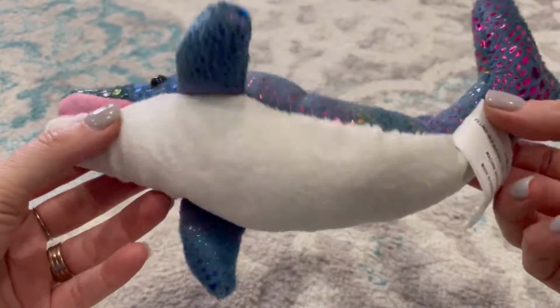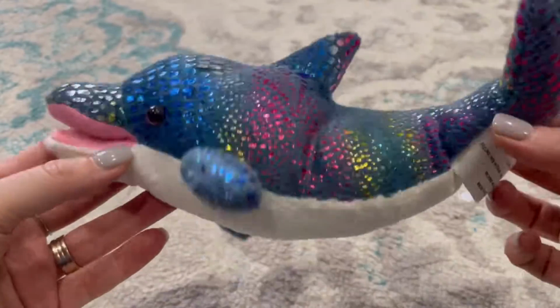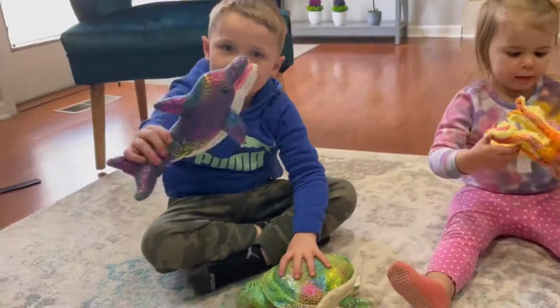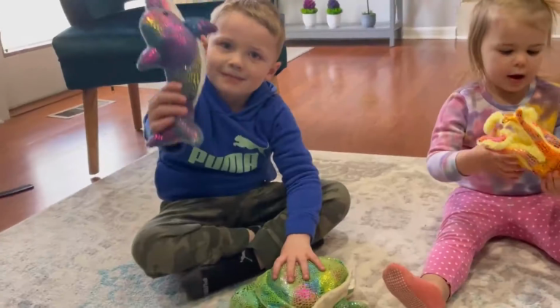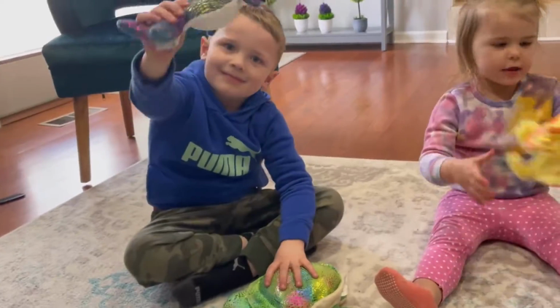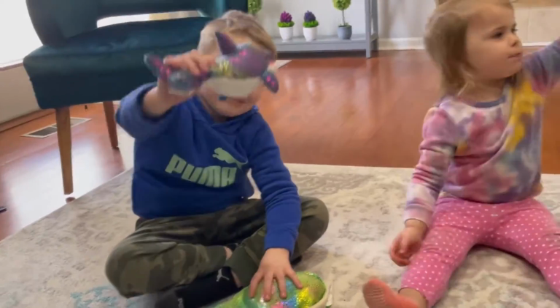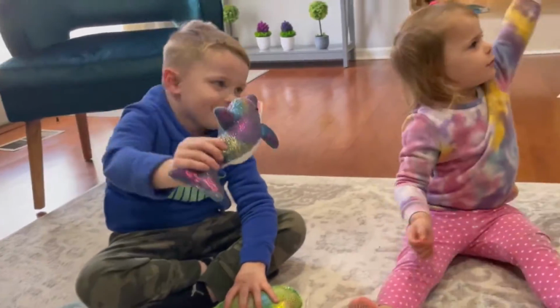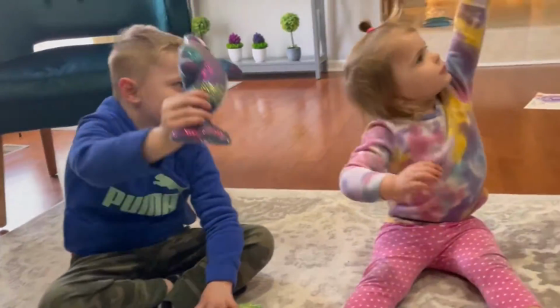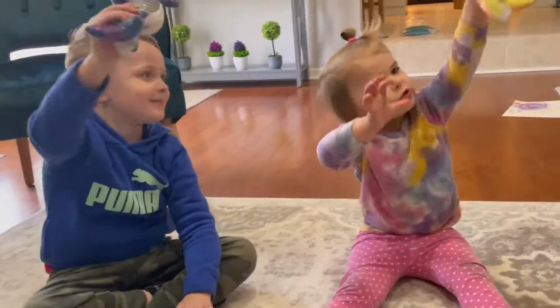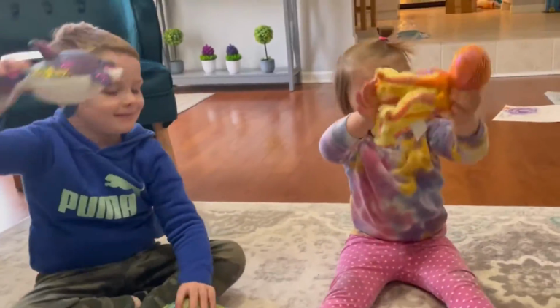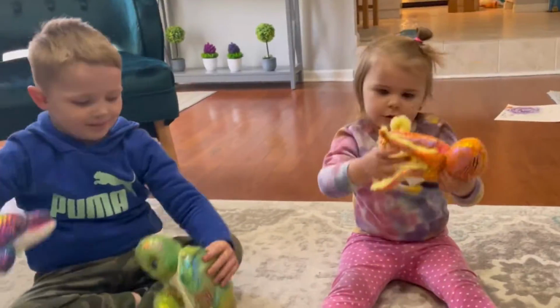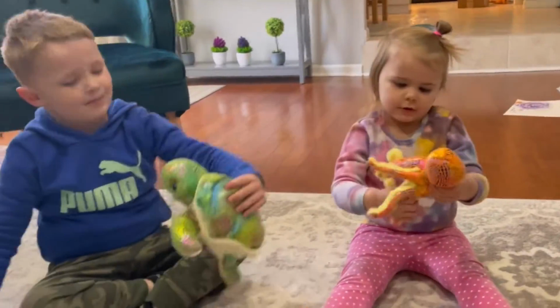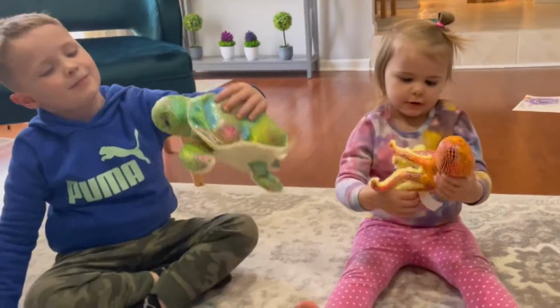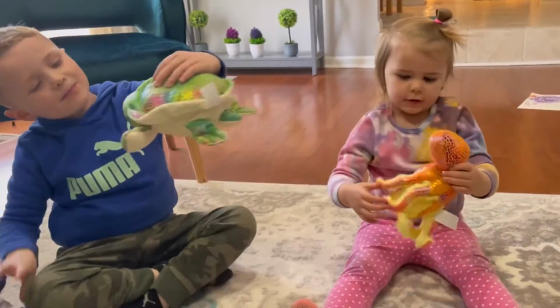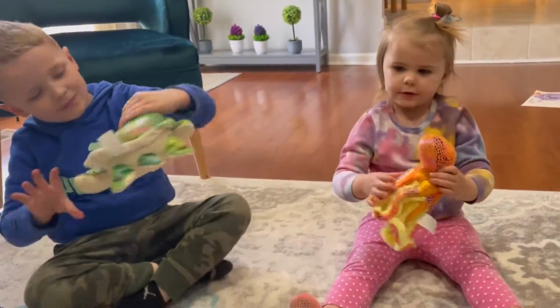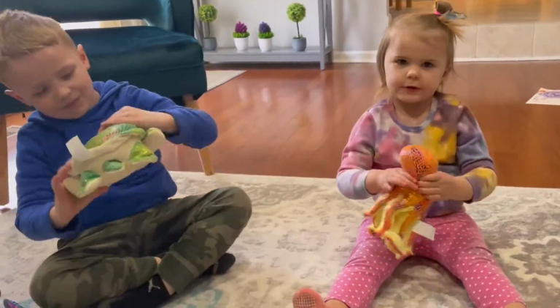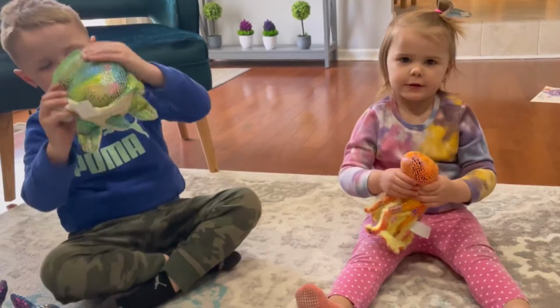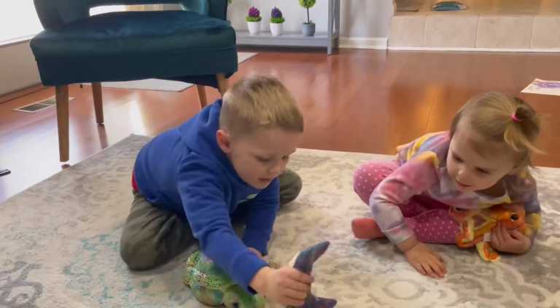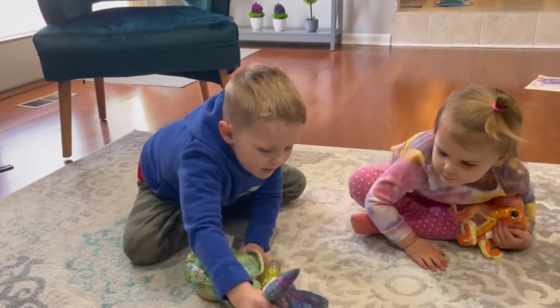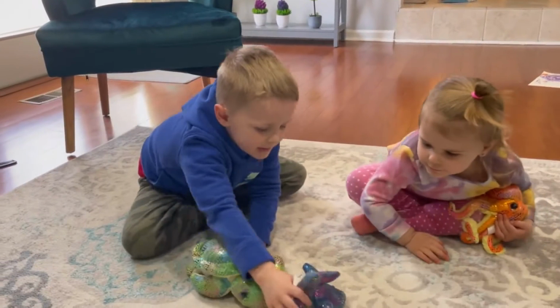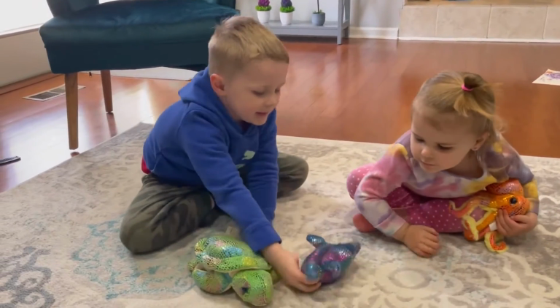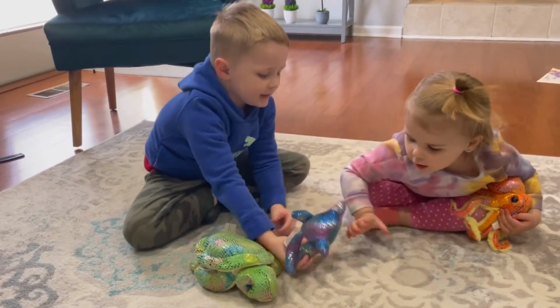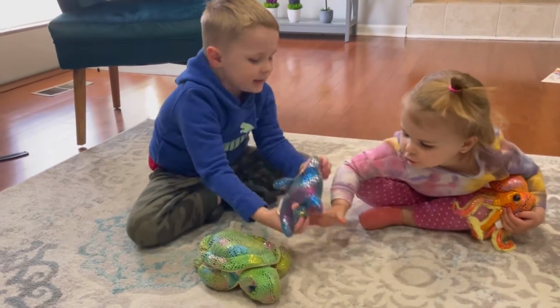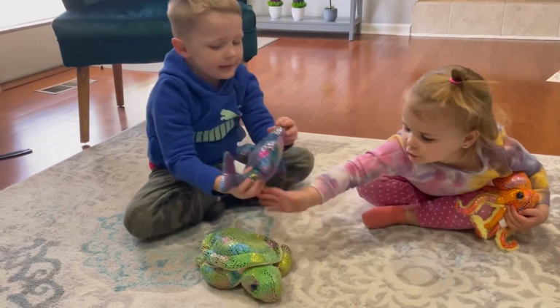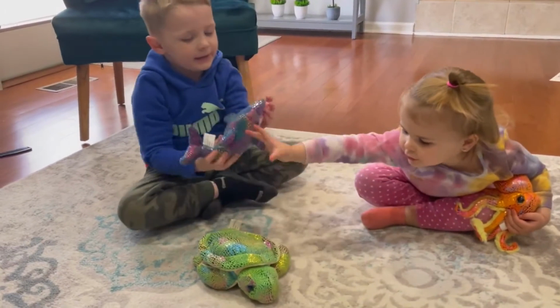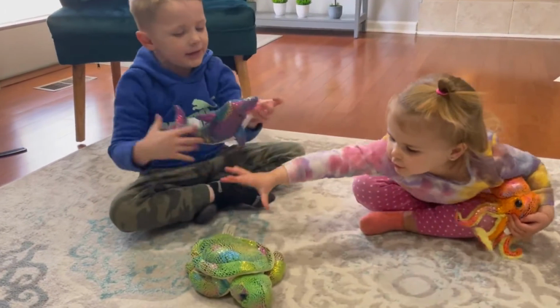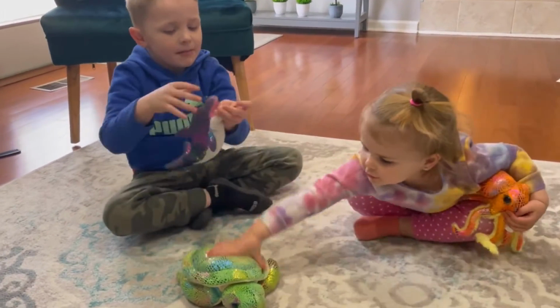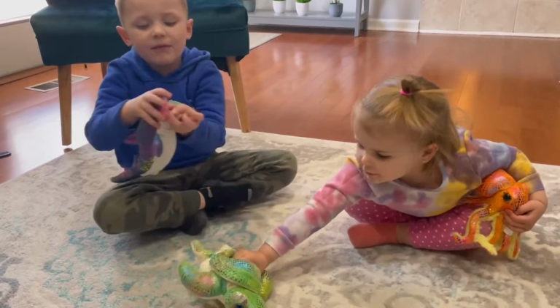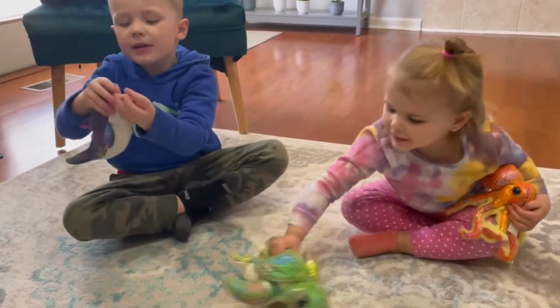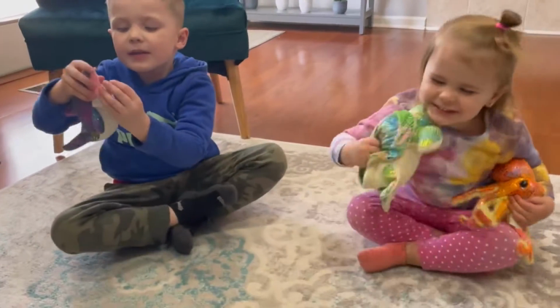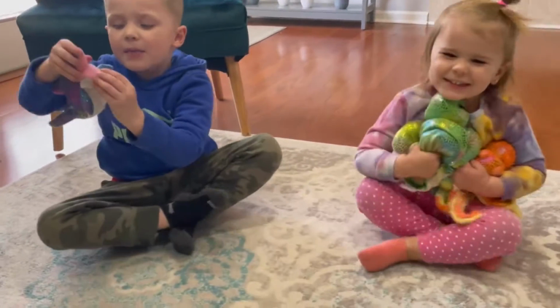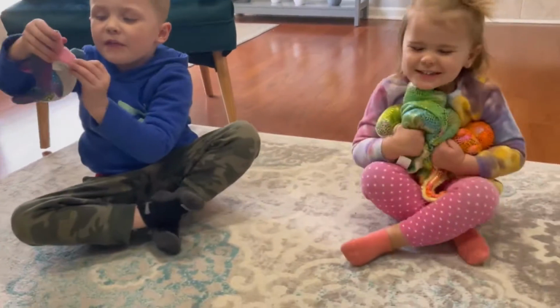My kids play with these for hours. They don't want to put them down. They're educational and fun. They love learning about the sea.